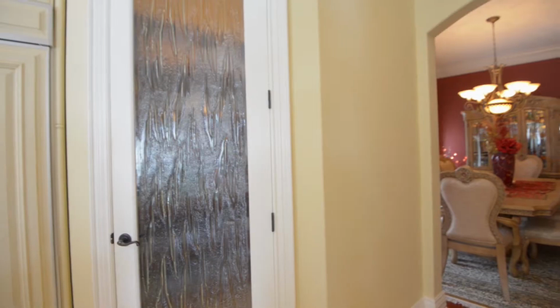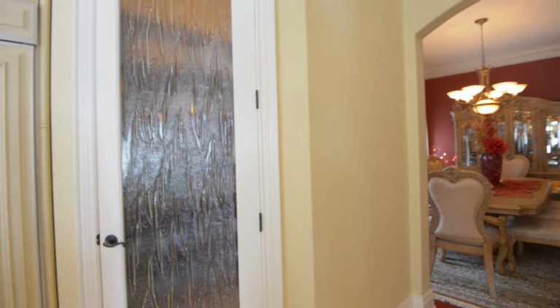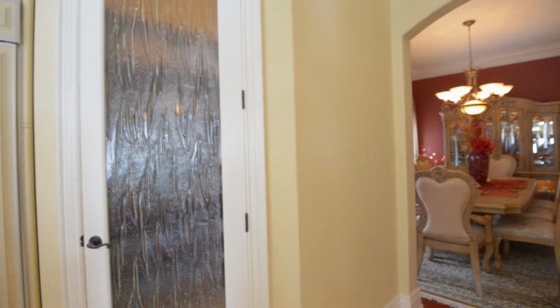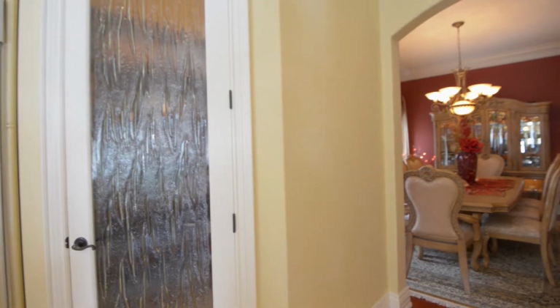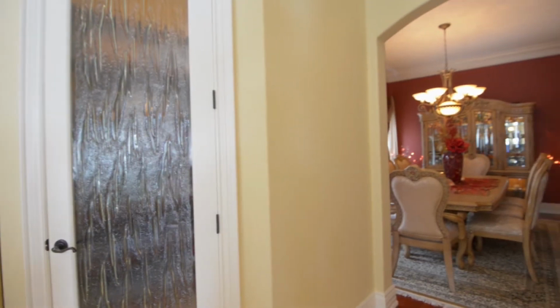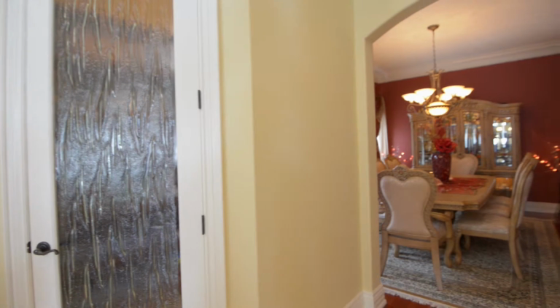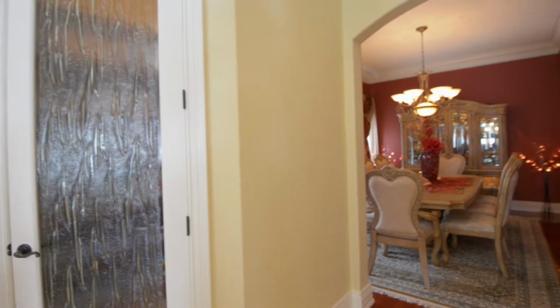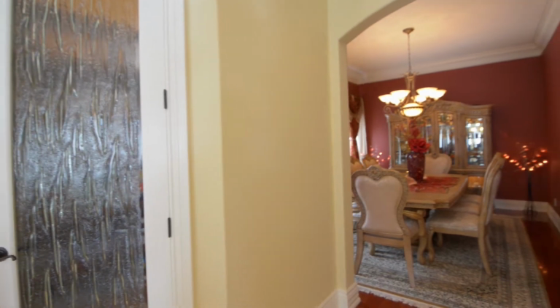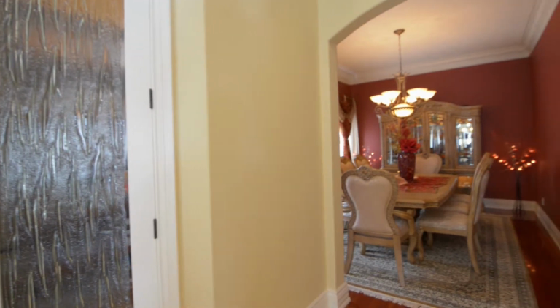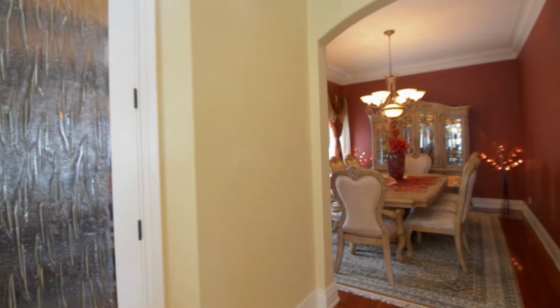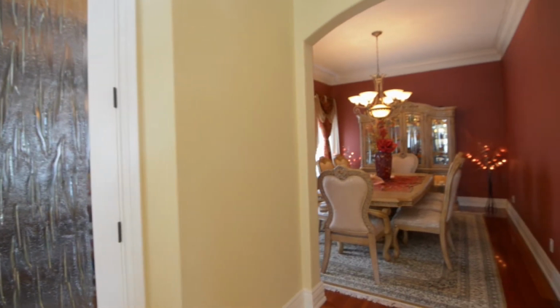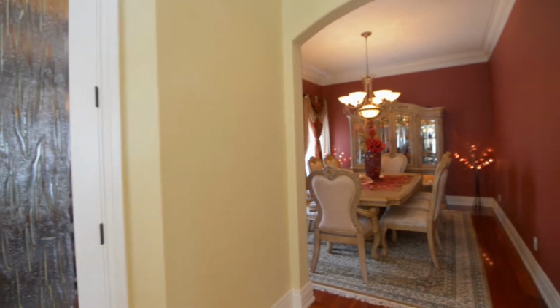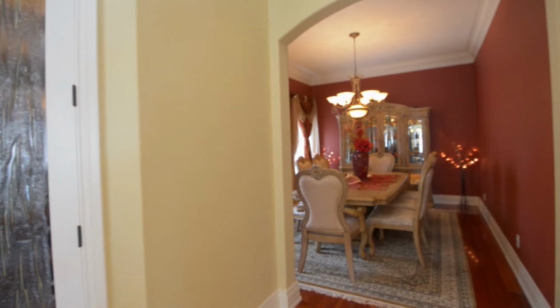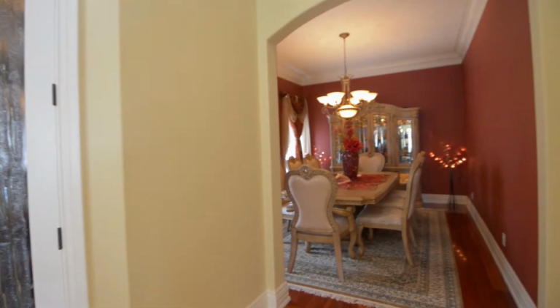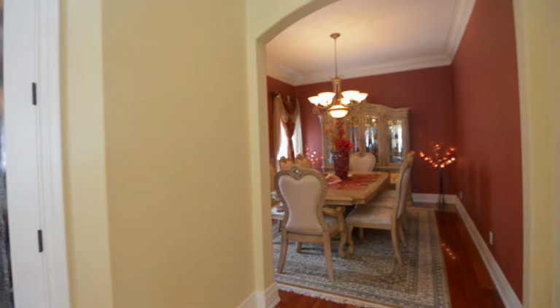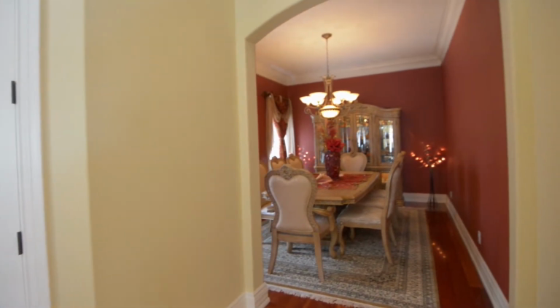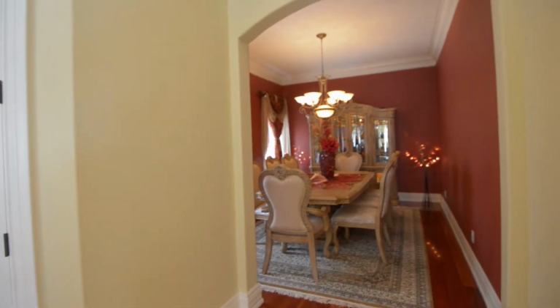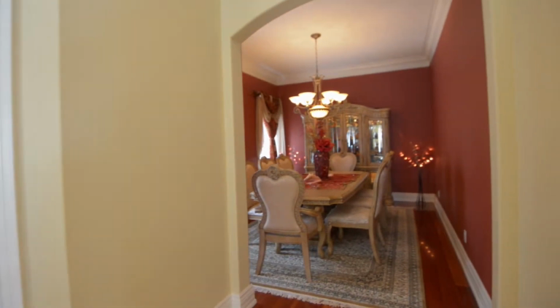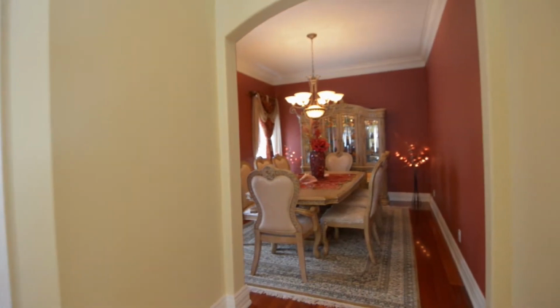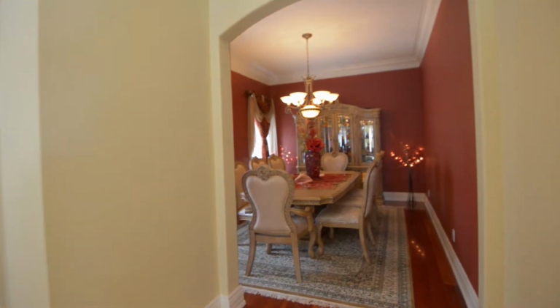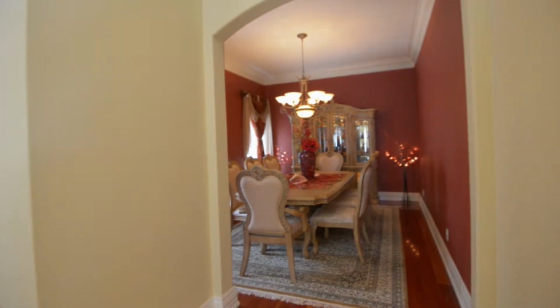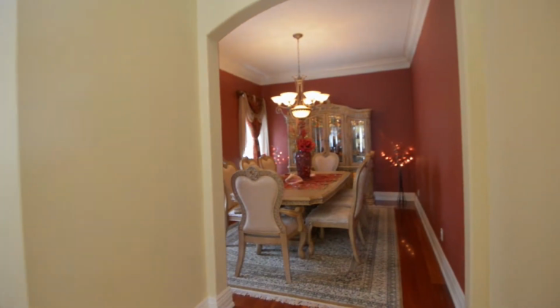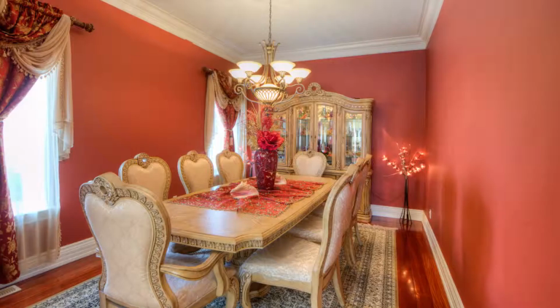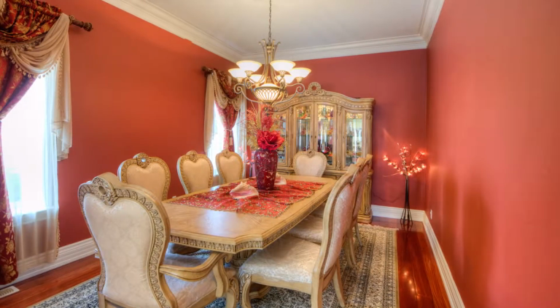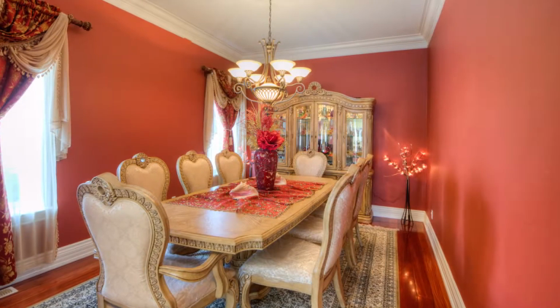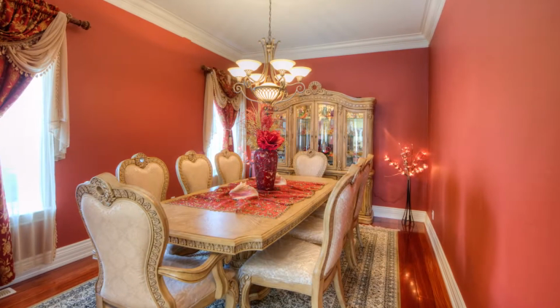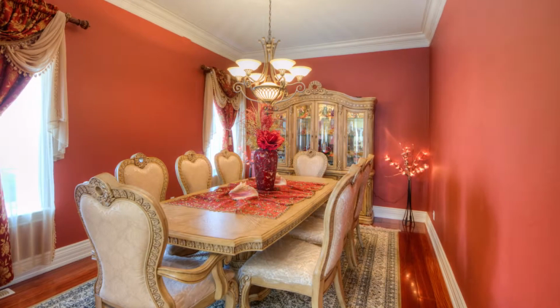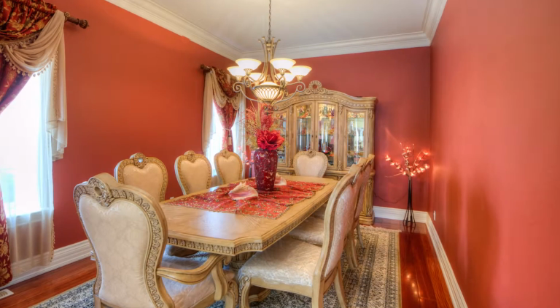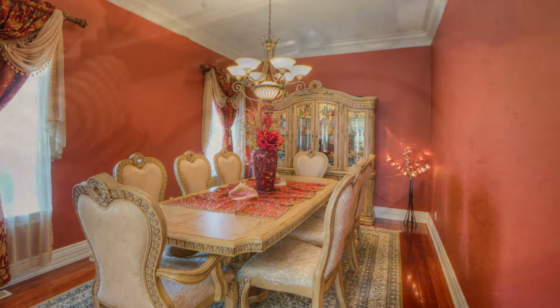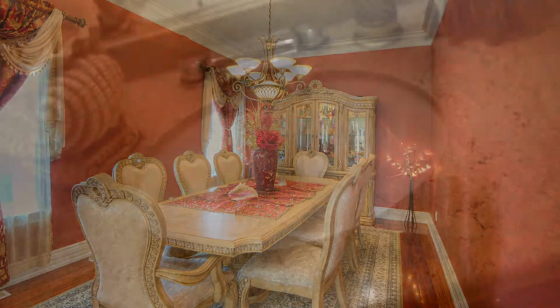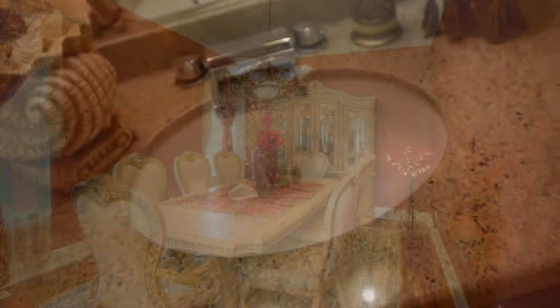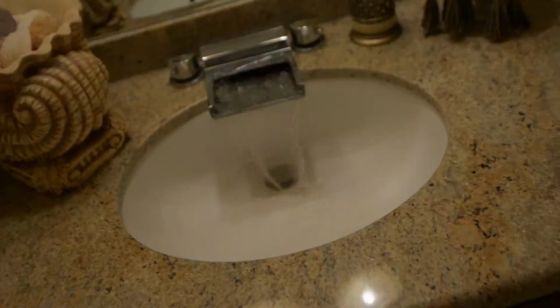Rippled glass is the look at the walk-in pantry, and the formal dining location is a space unto itself.